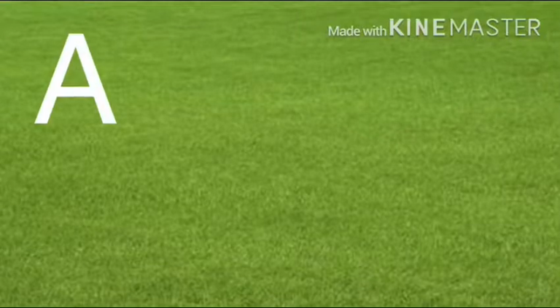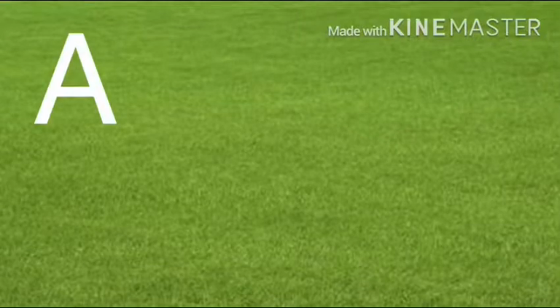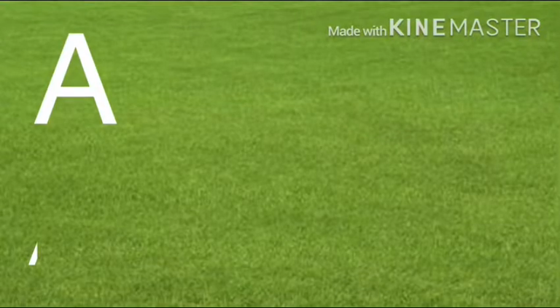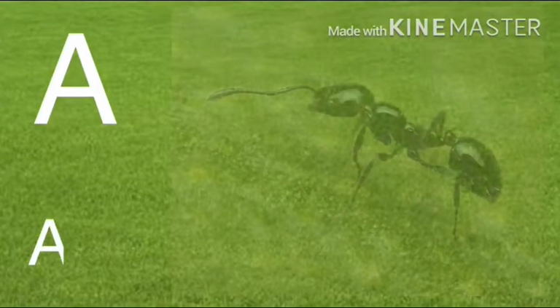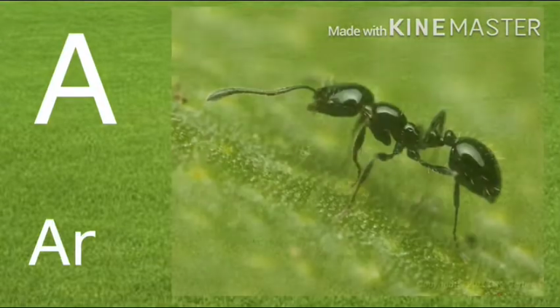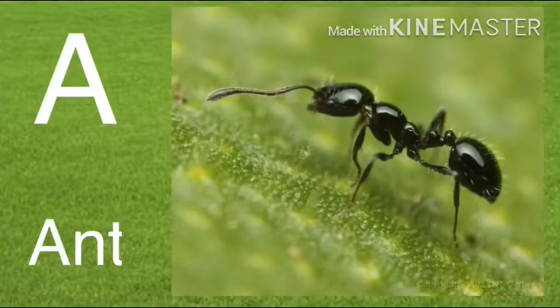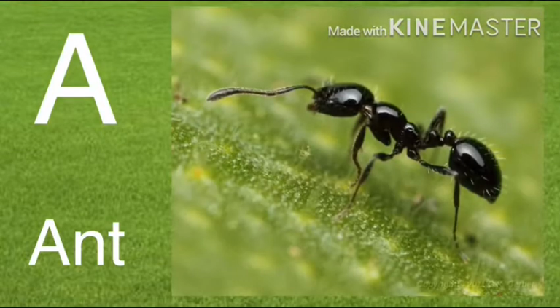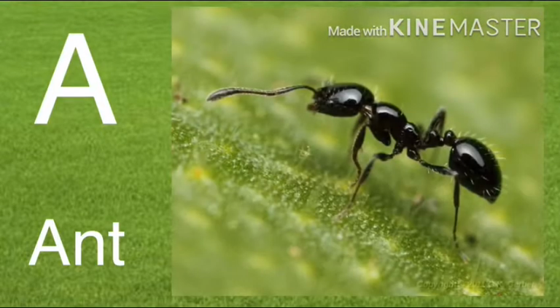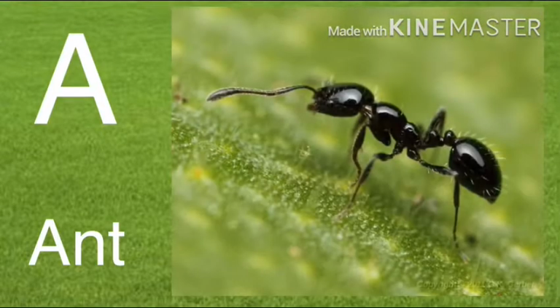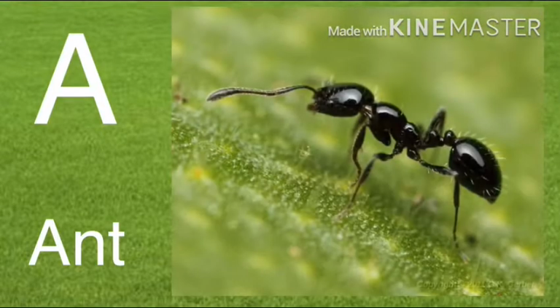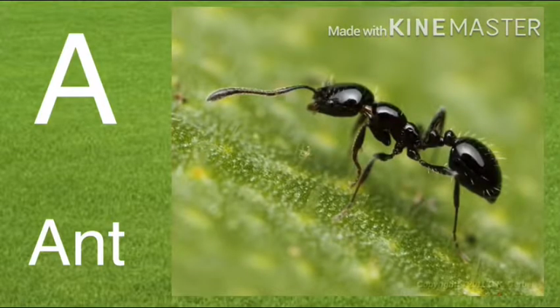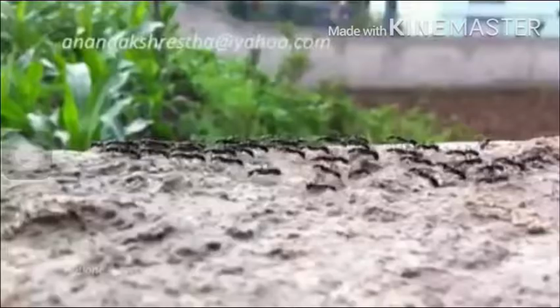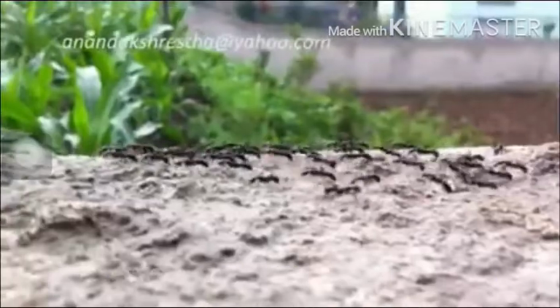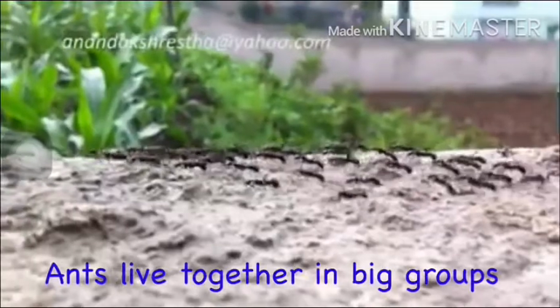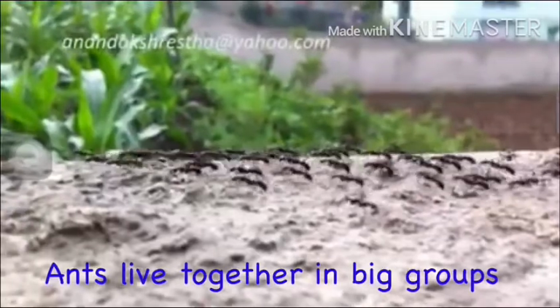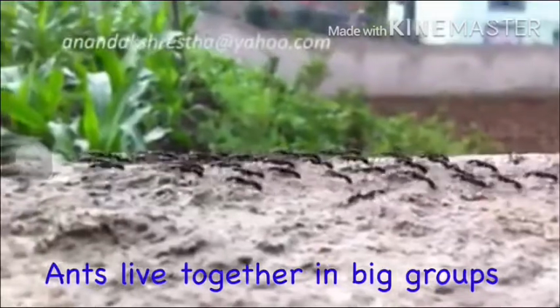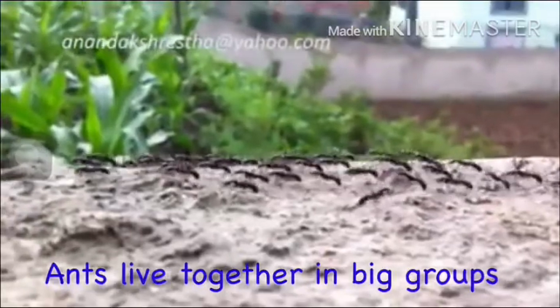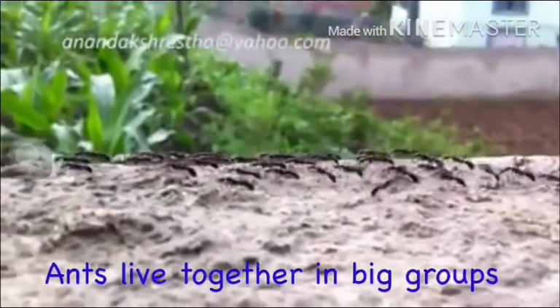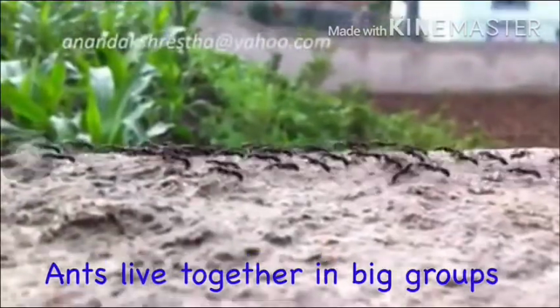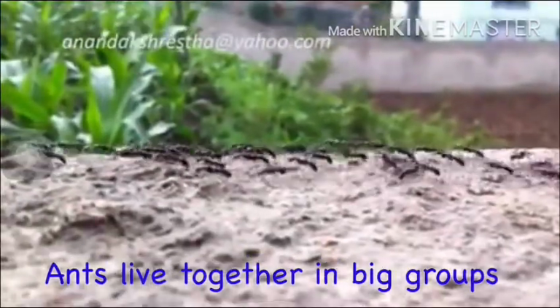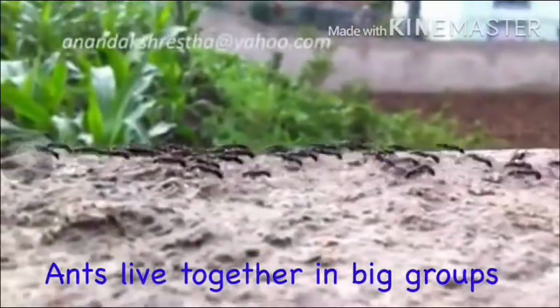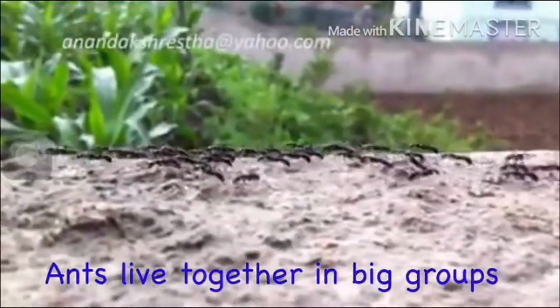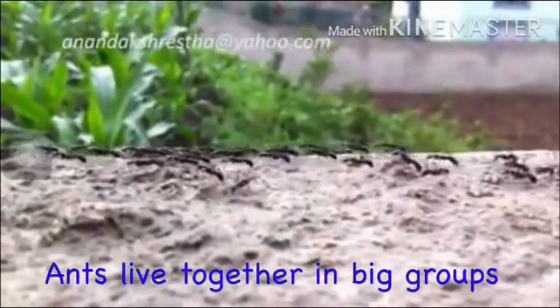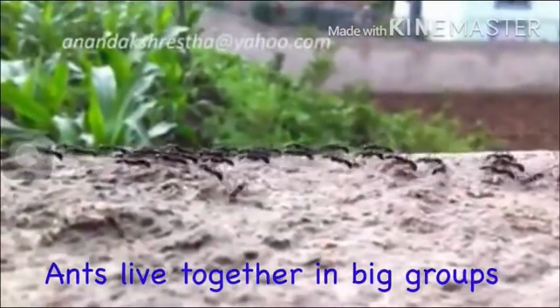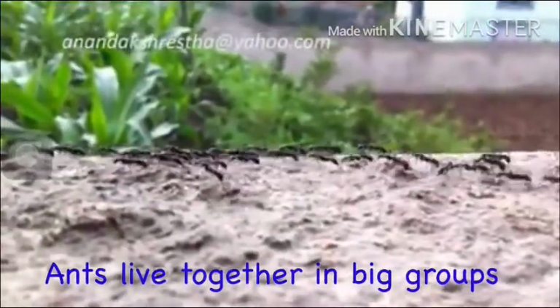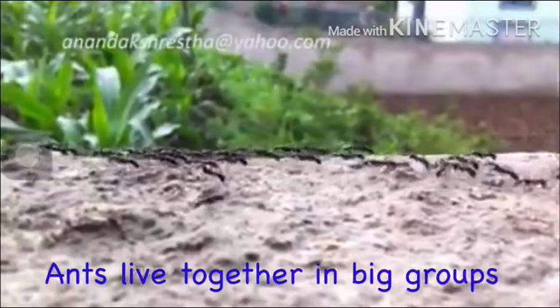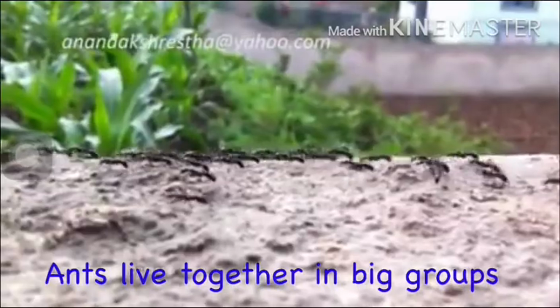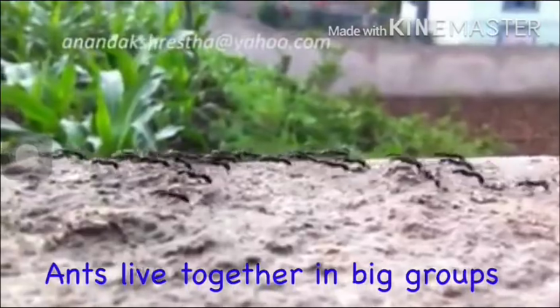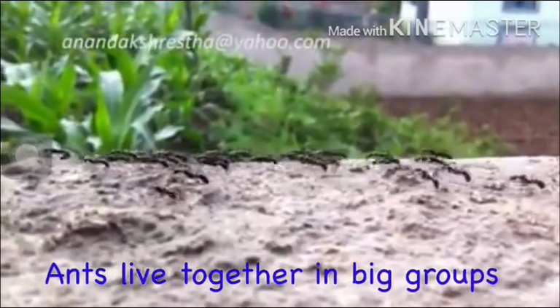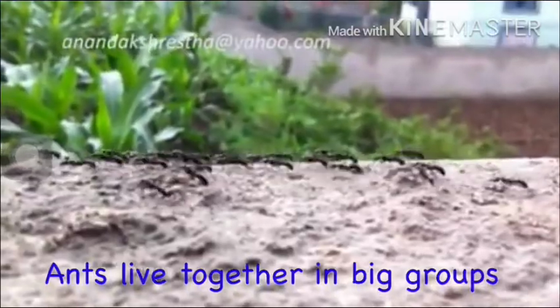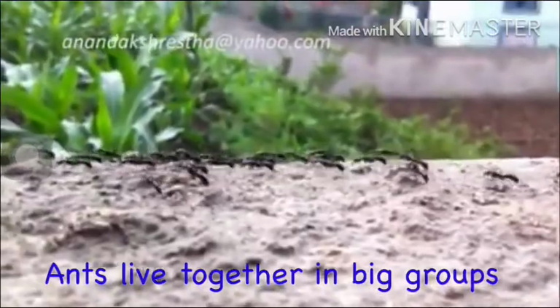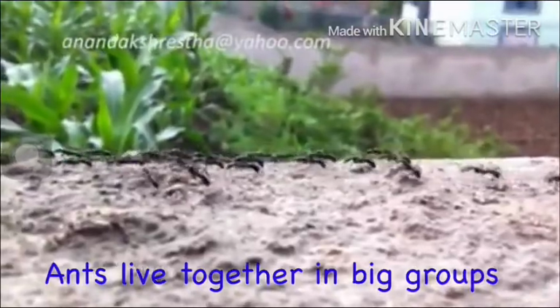A. Ant. Ants live together in big groups.